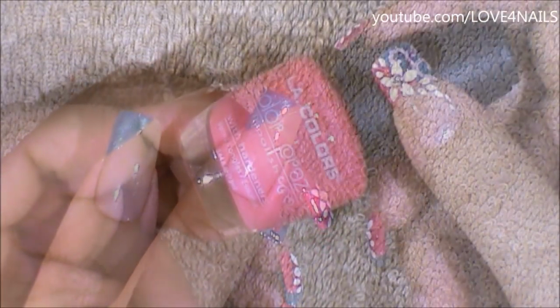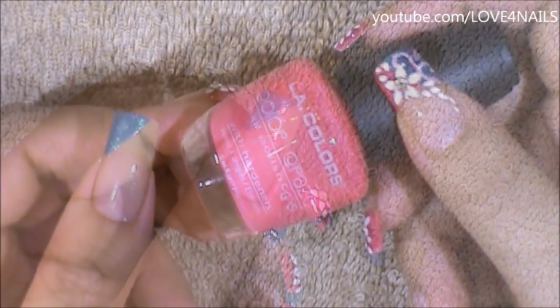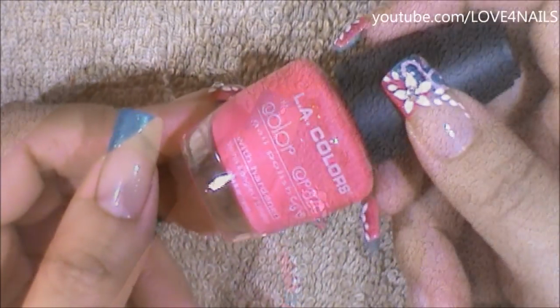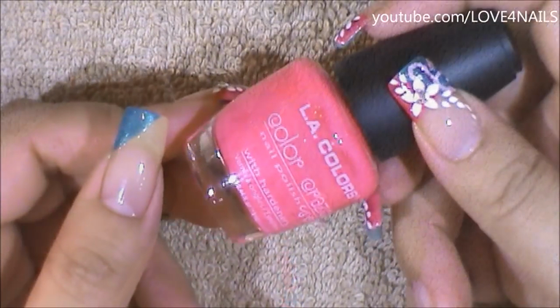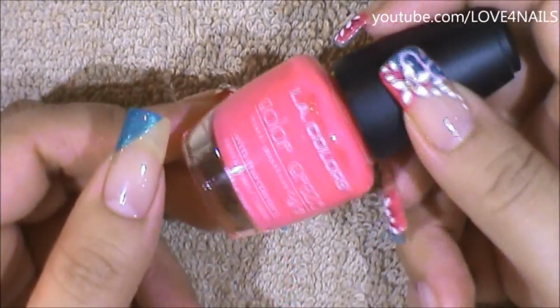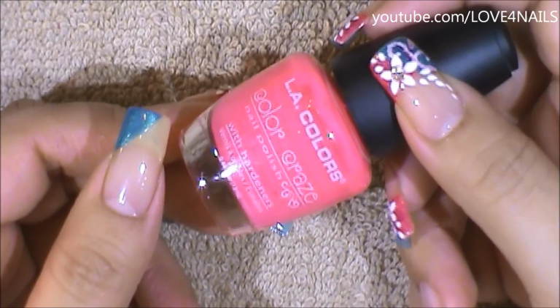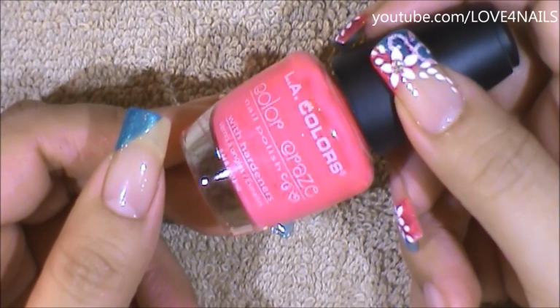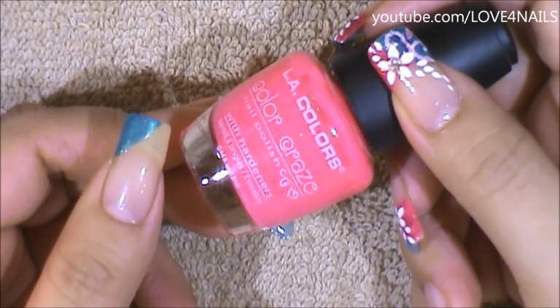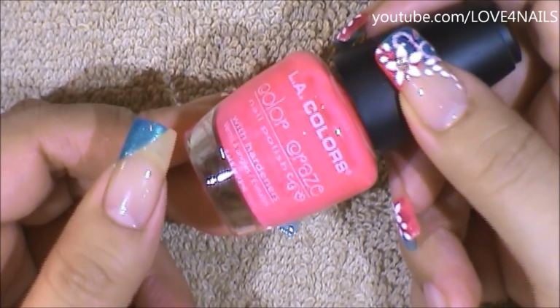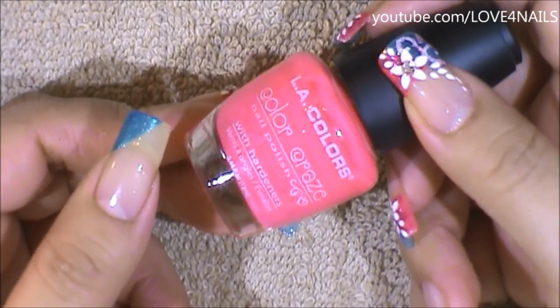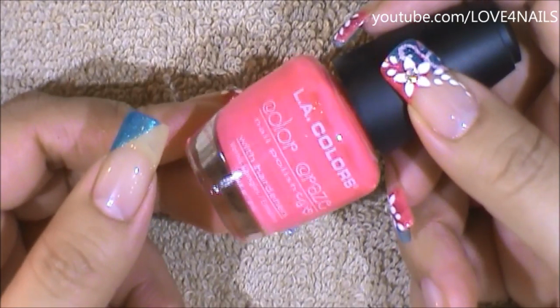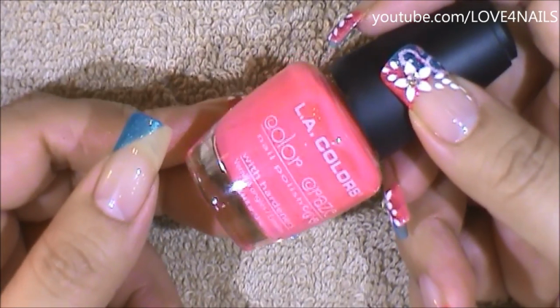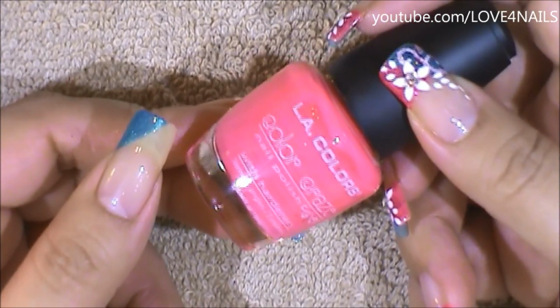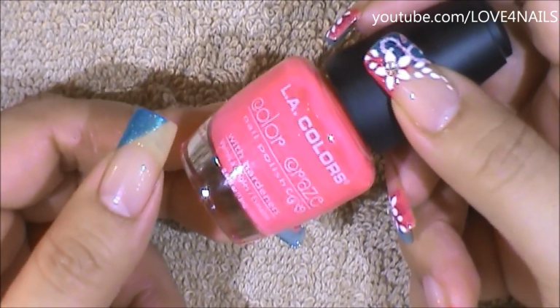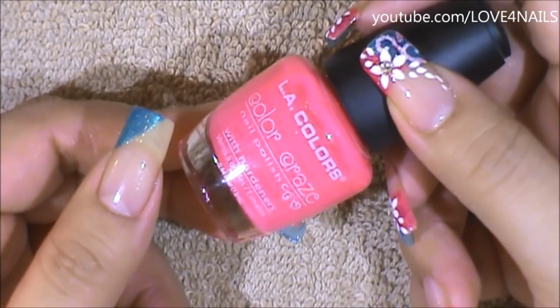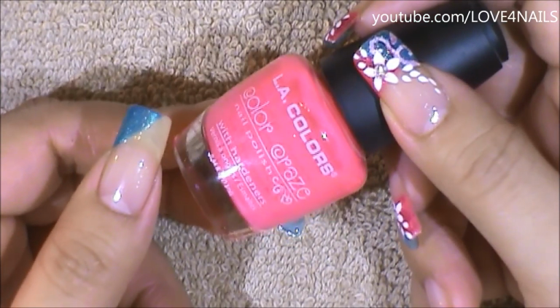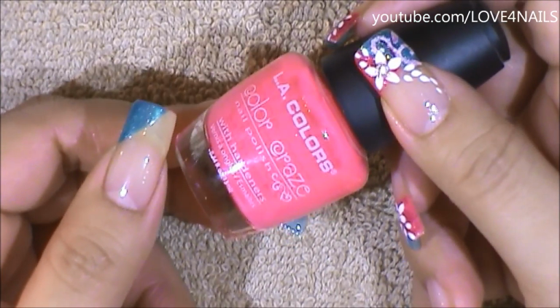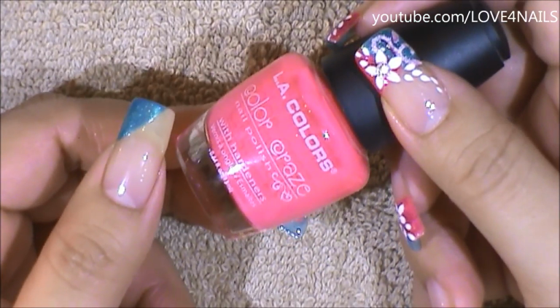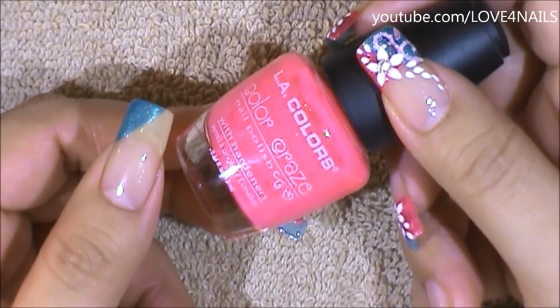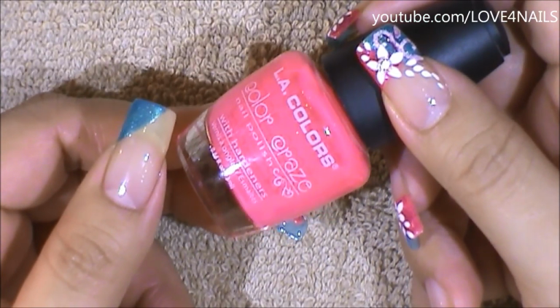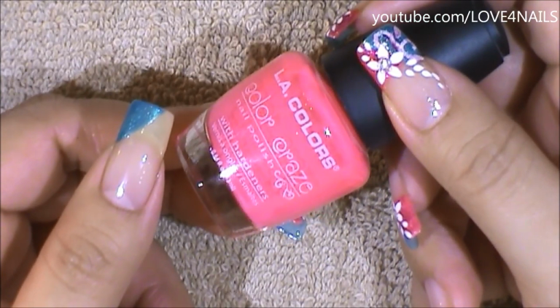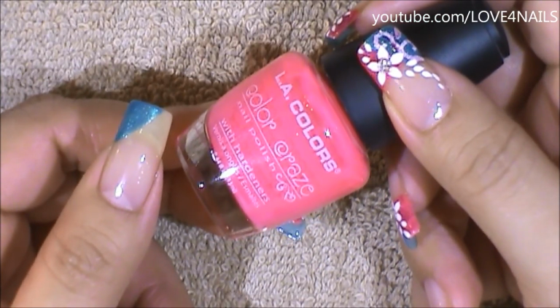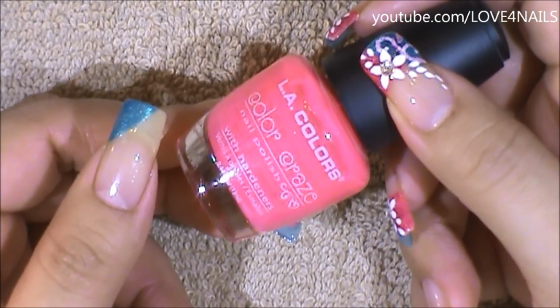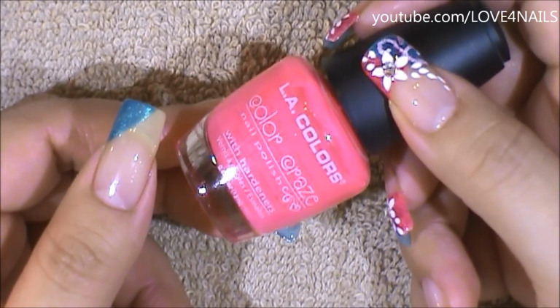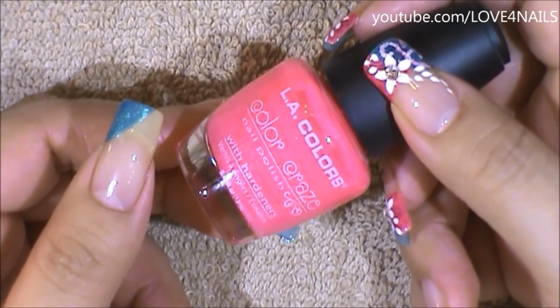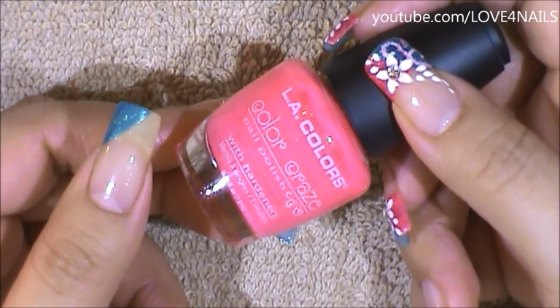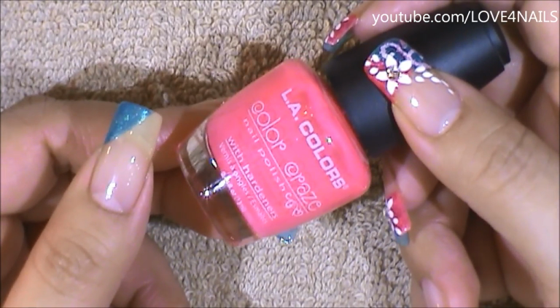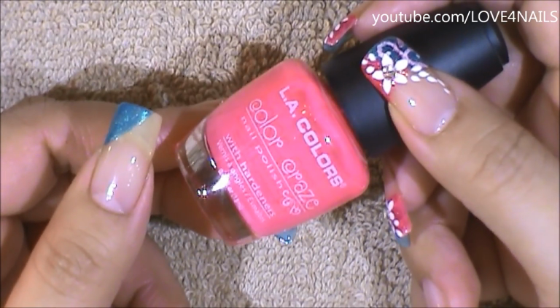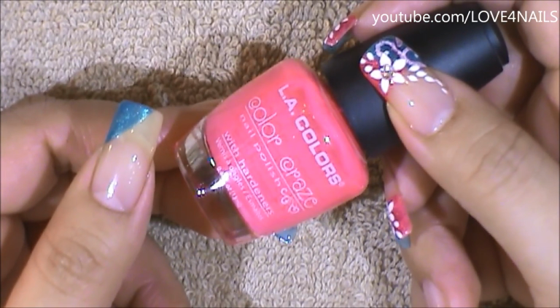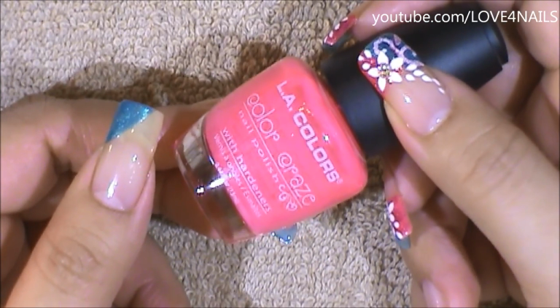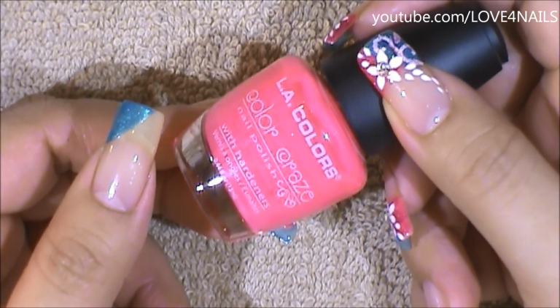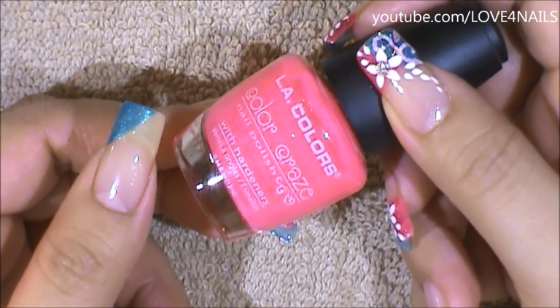I'll be filling in the rest of my nail's free edge with this pink nail polish by LA Colors and it's called Lightning.